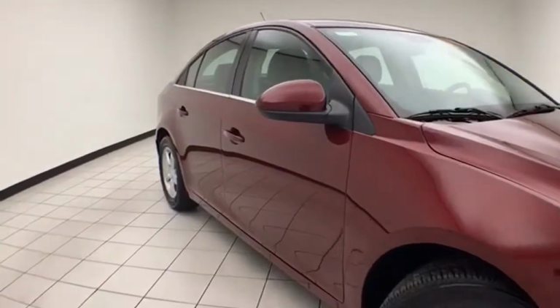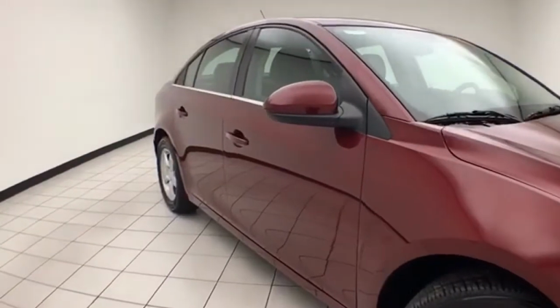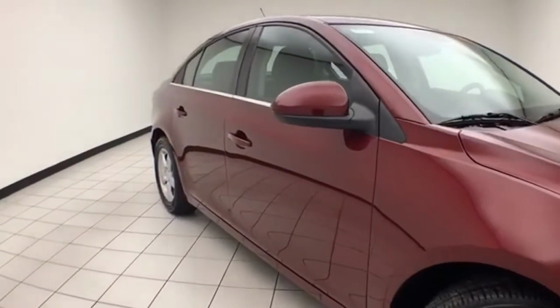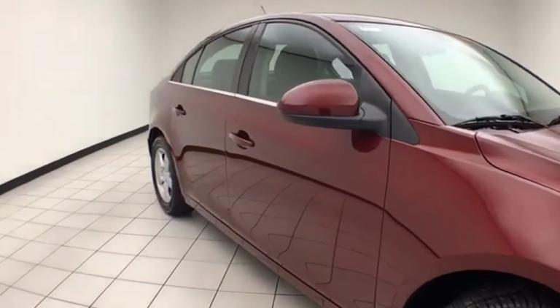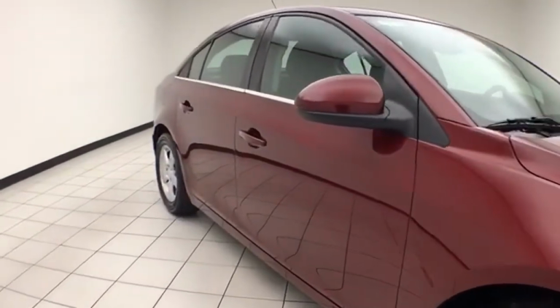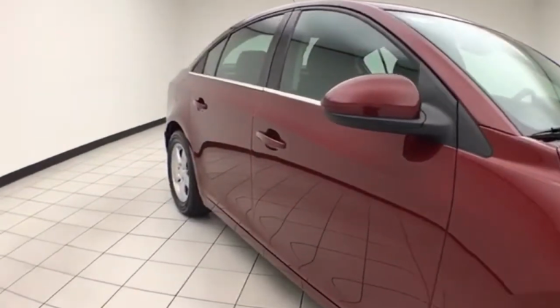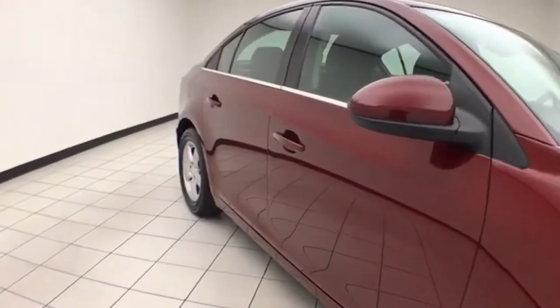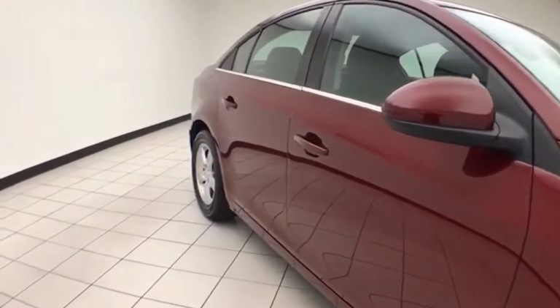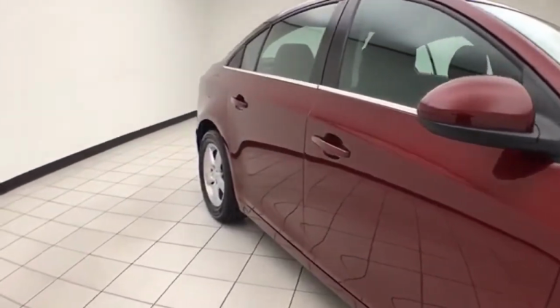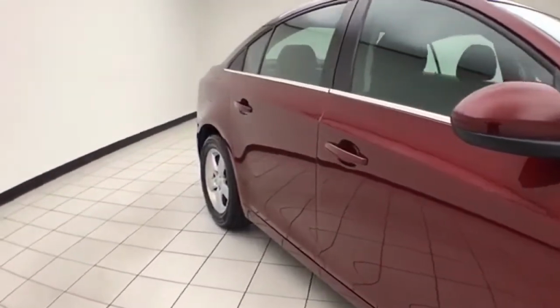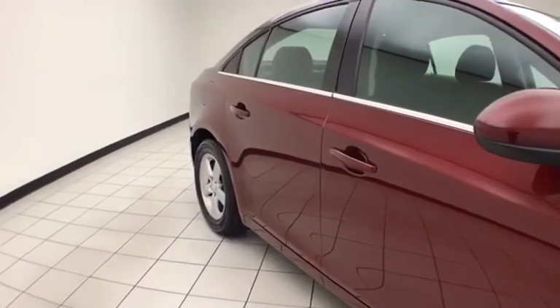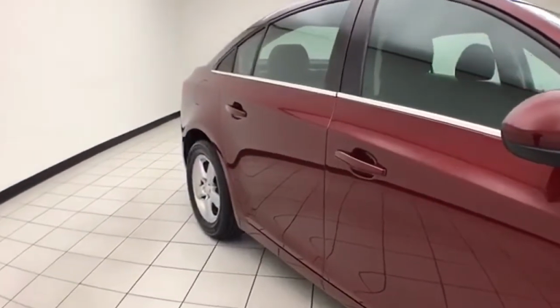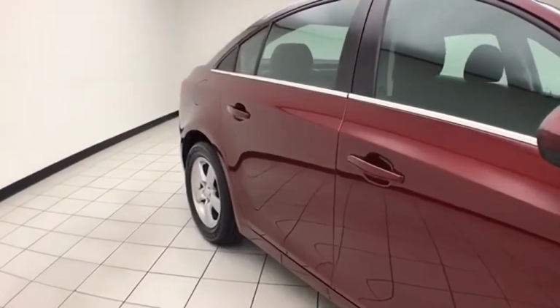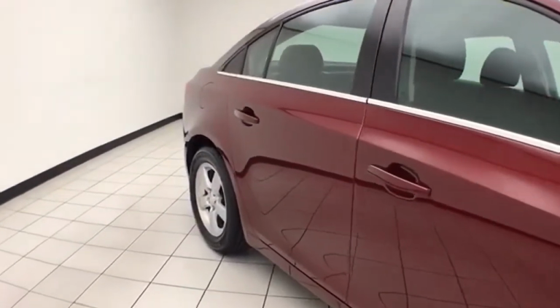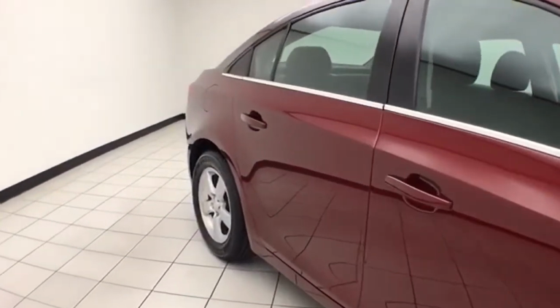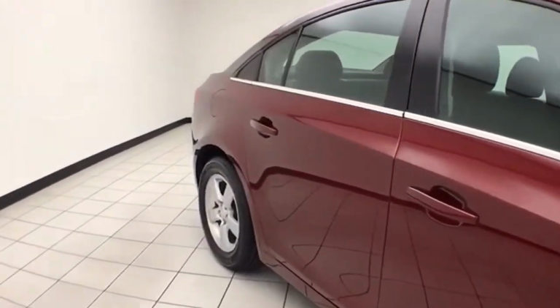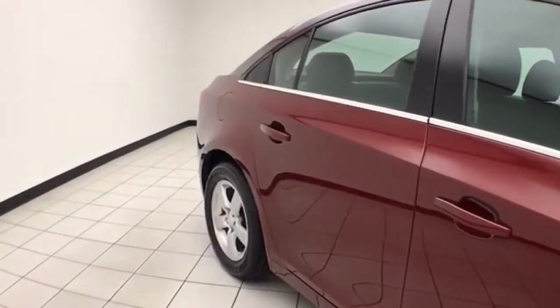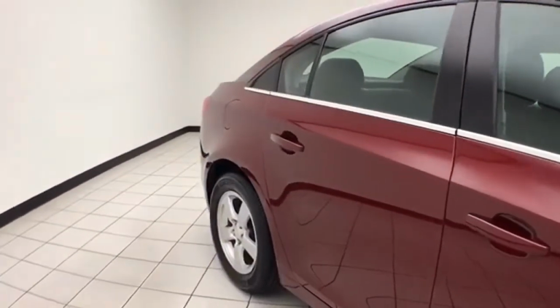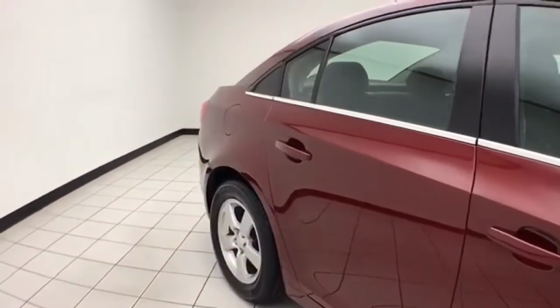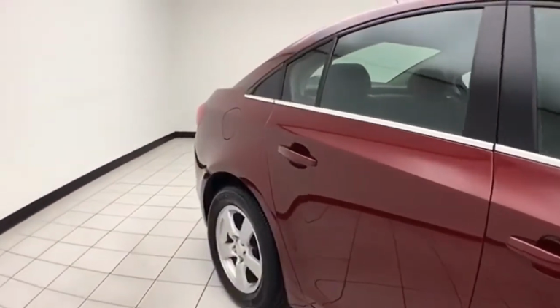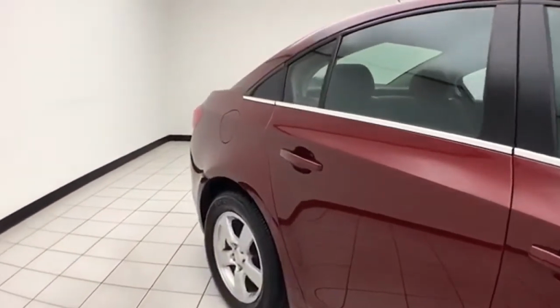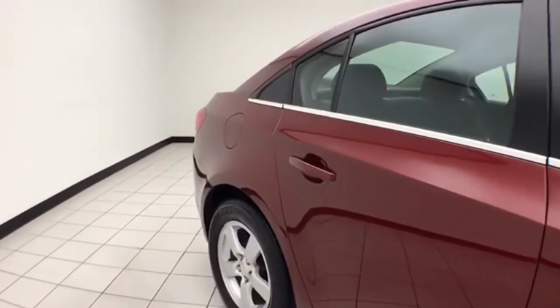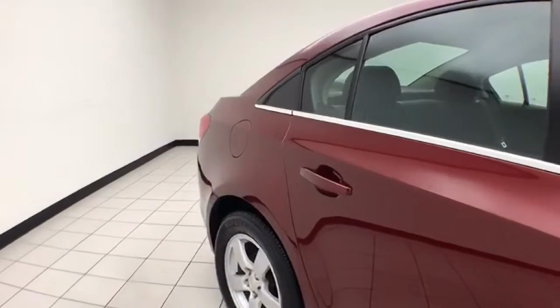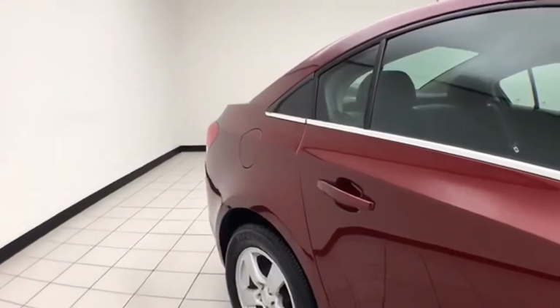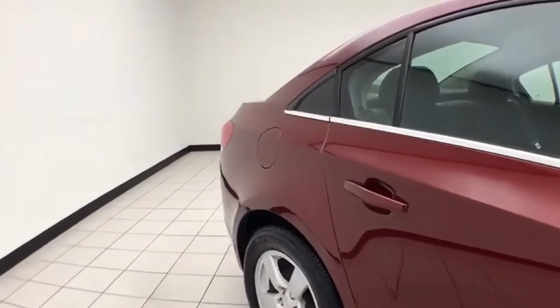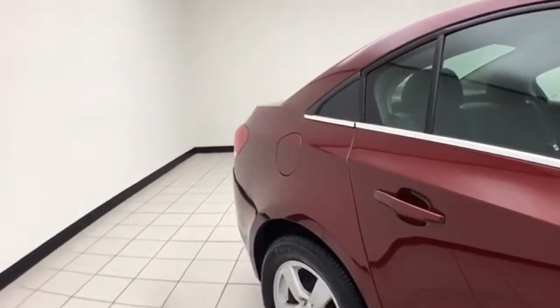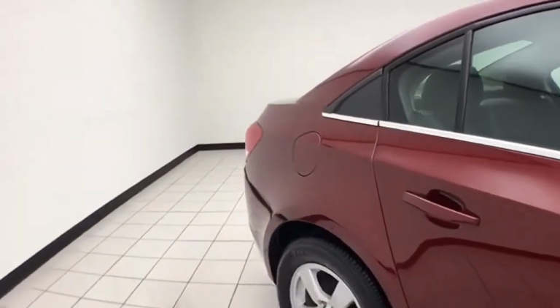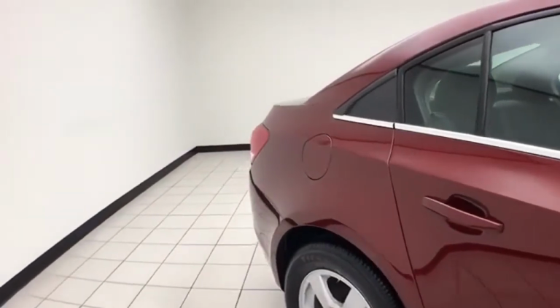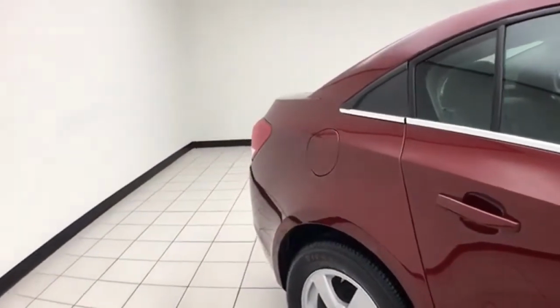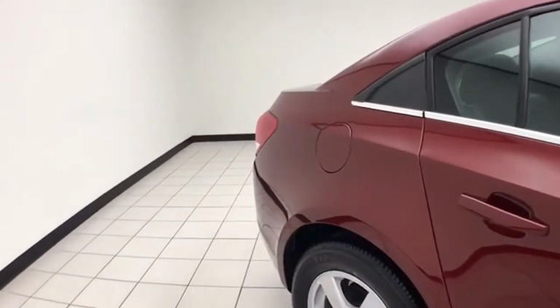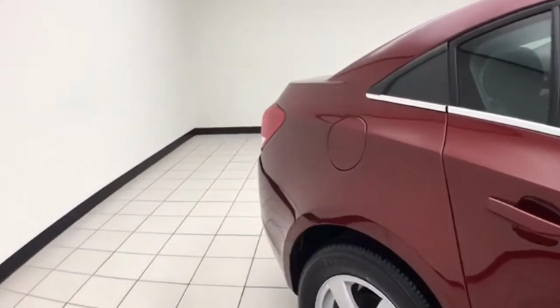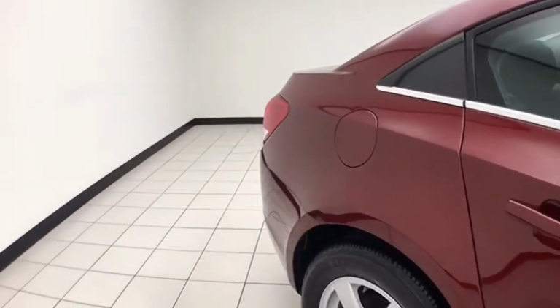We sold this Cruze brand new. It is siren red in color. You receive the balance of the factory five-year, 60,000-mile powertrain warranty.